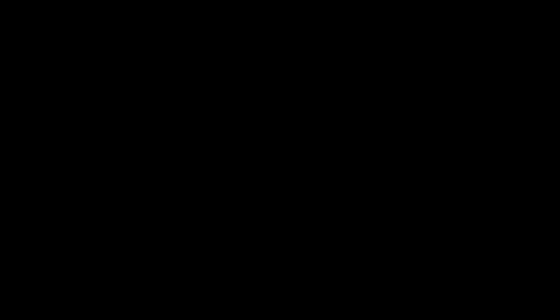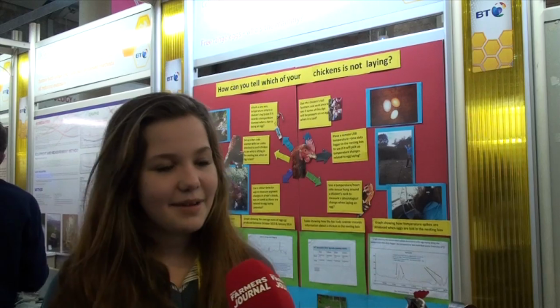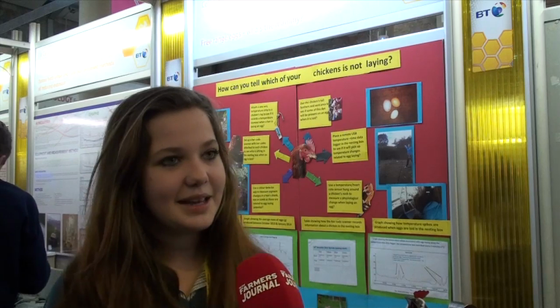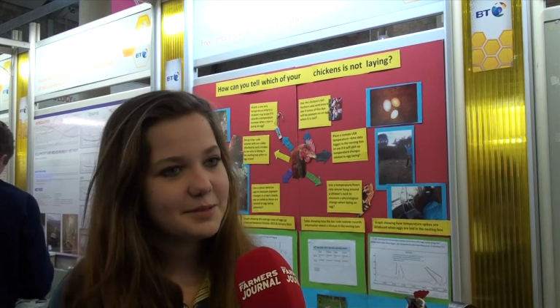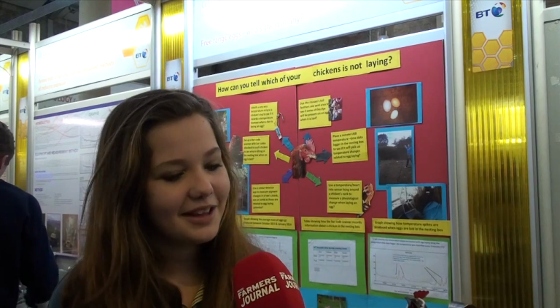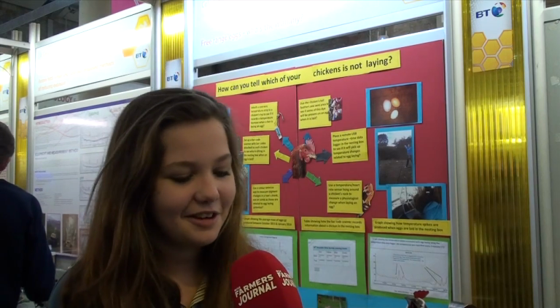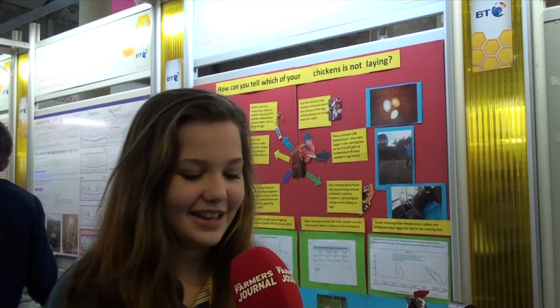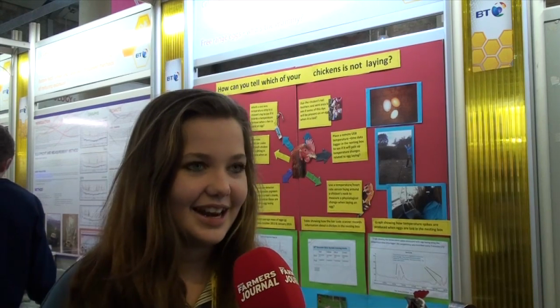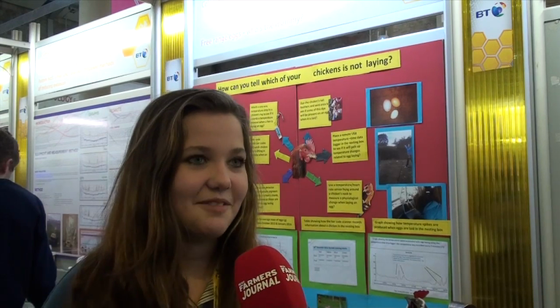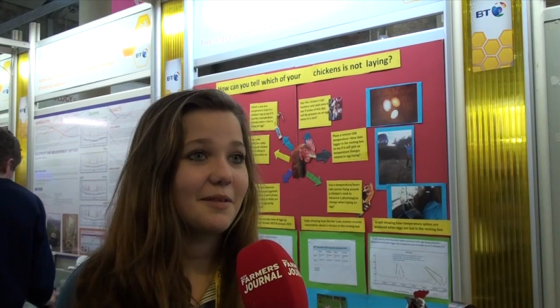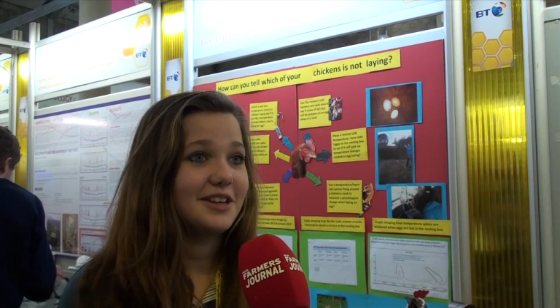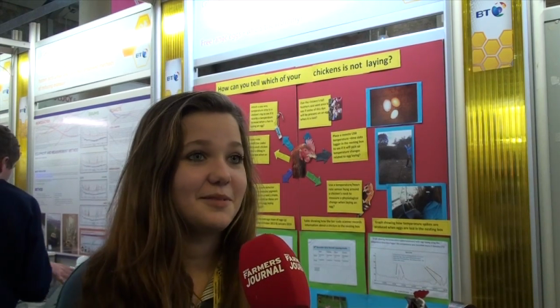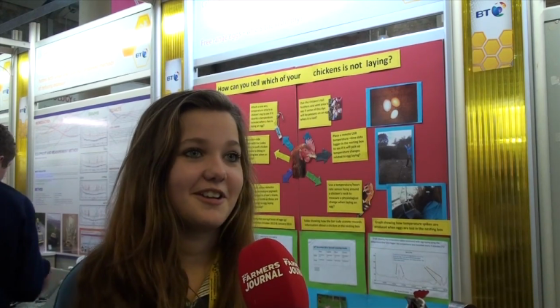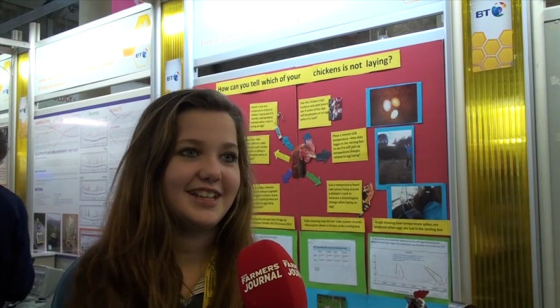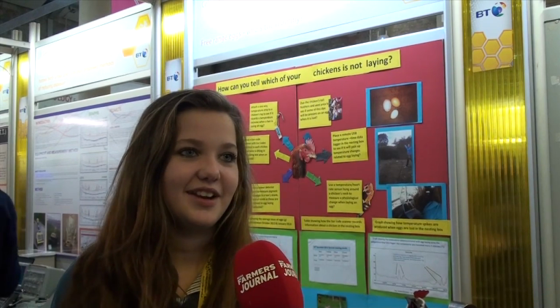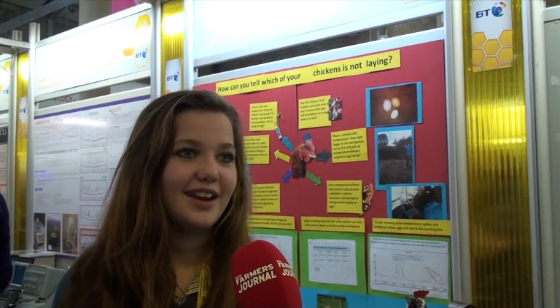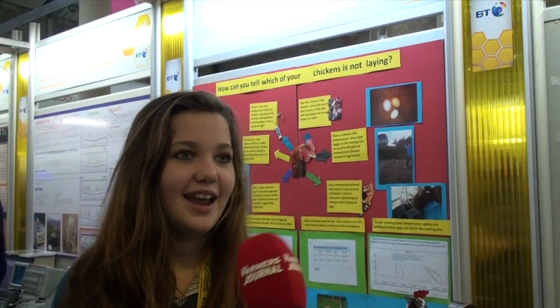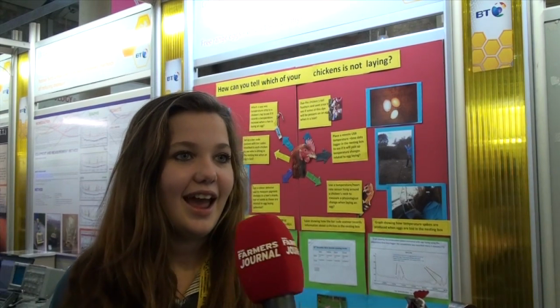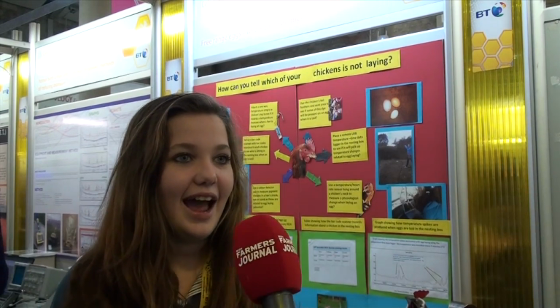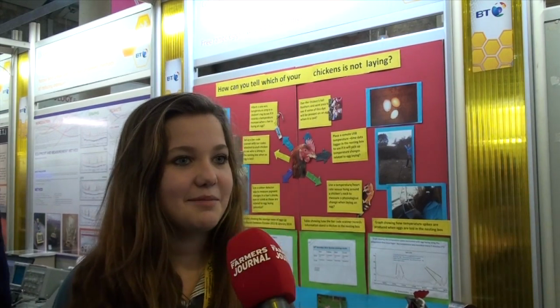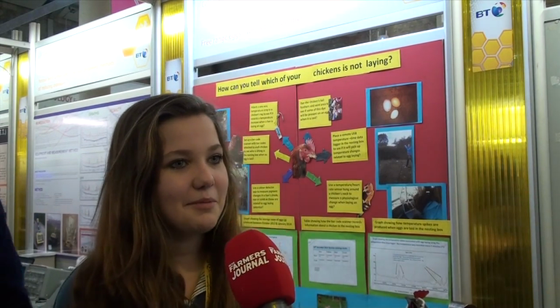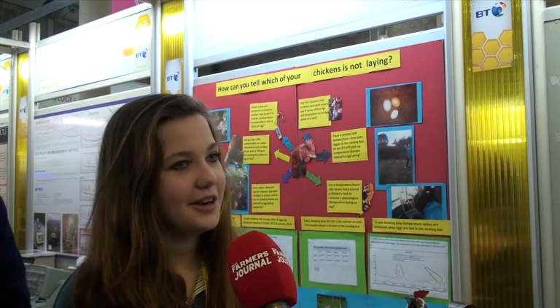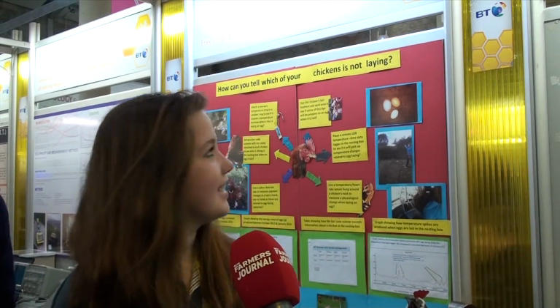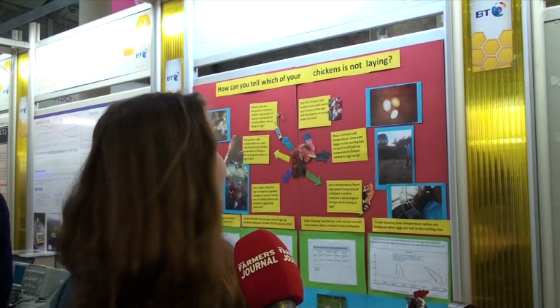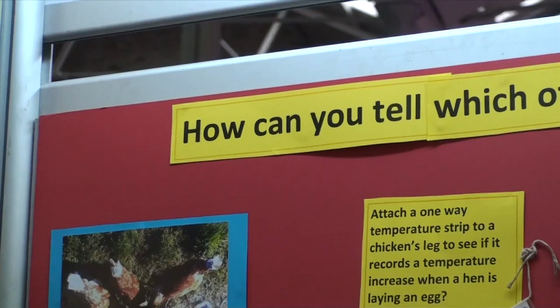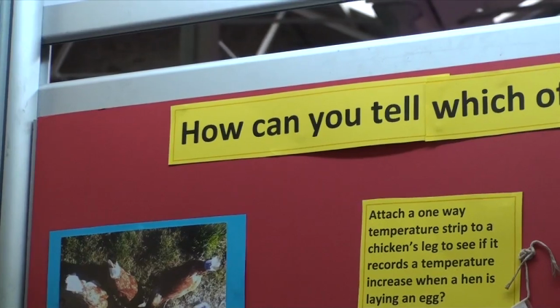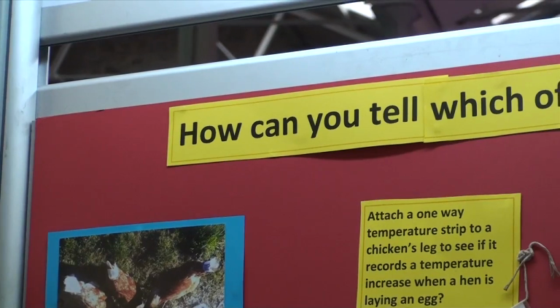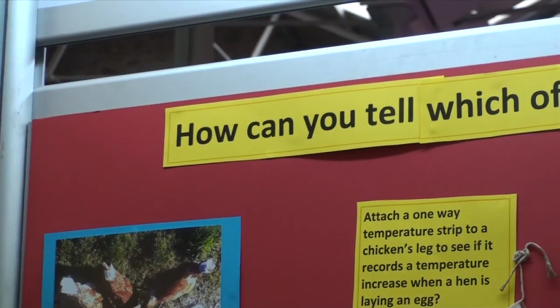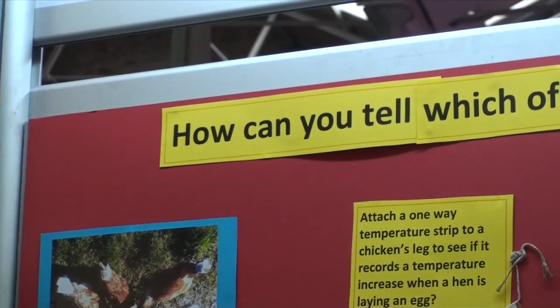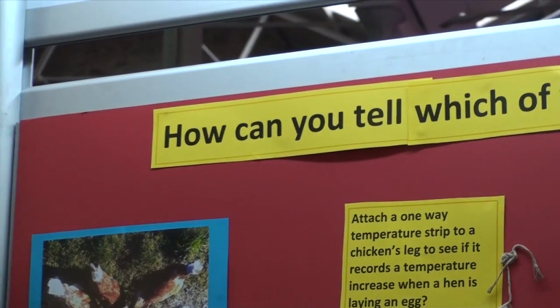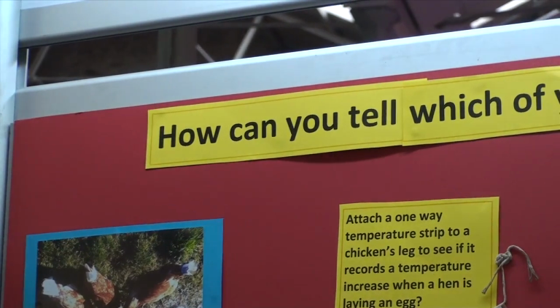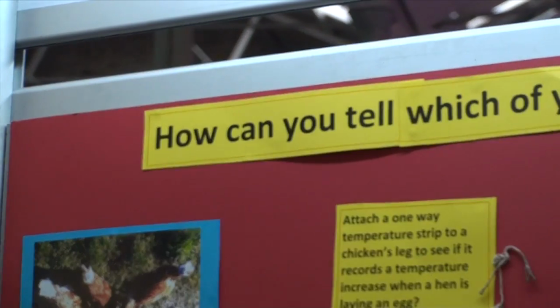My name is Molly Cronin and I'm from Crosshaven, and my project is on free-range eggs.